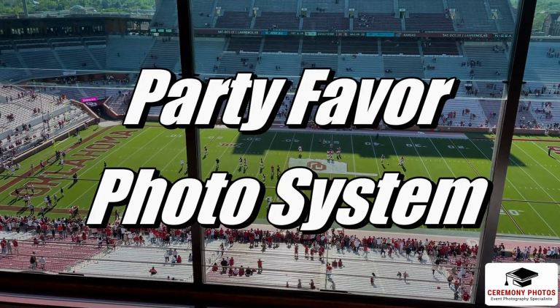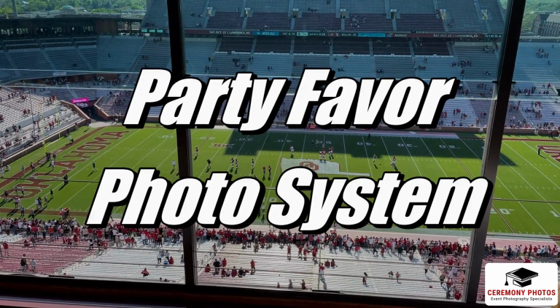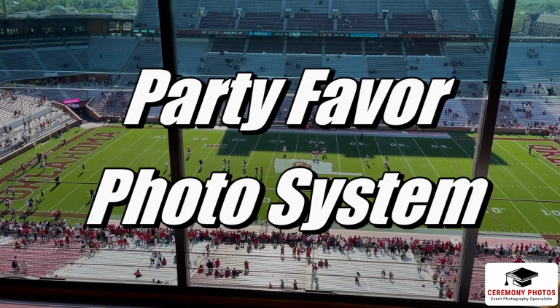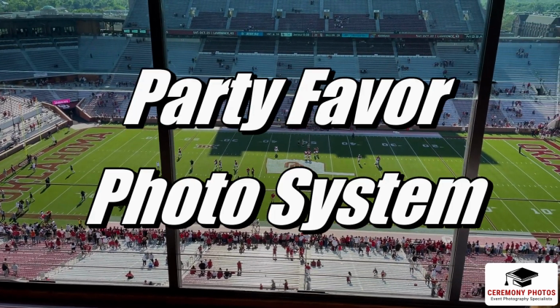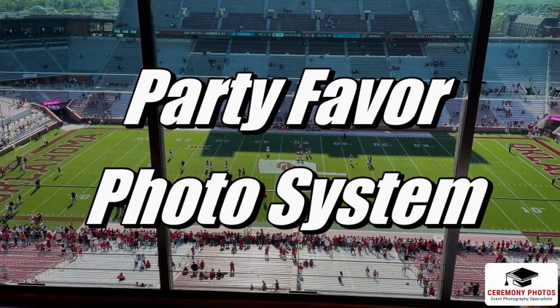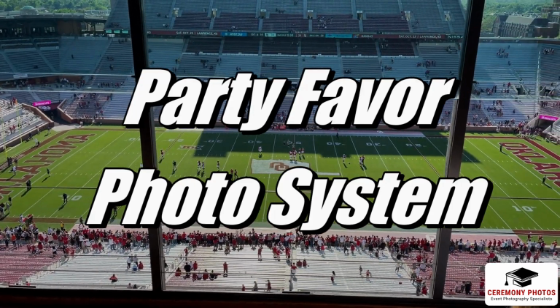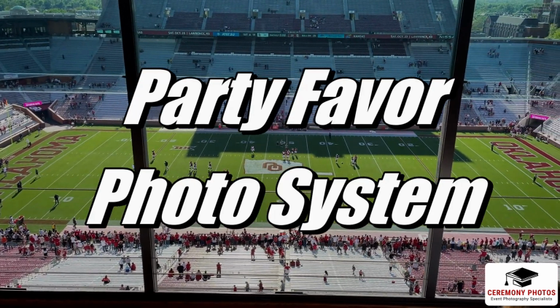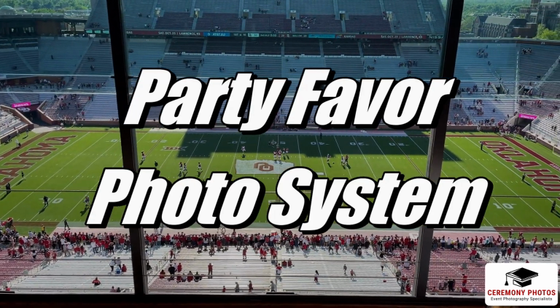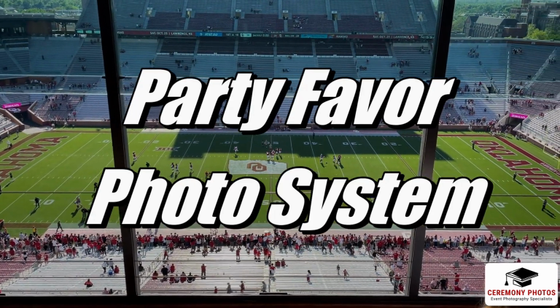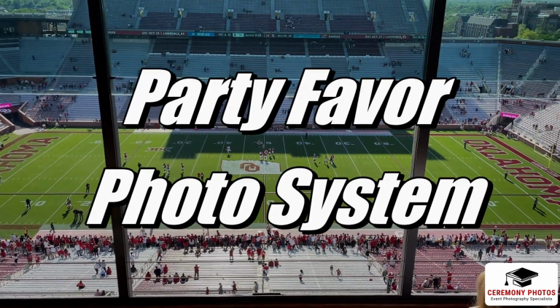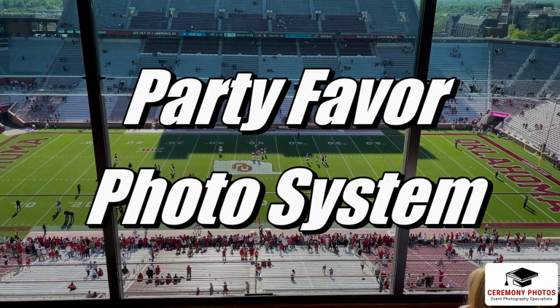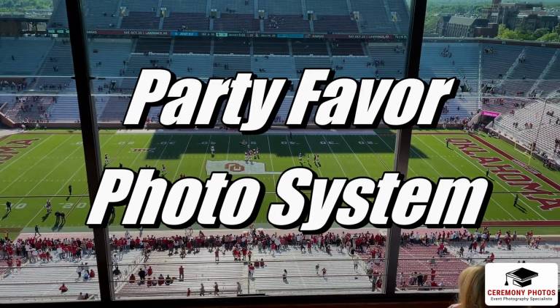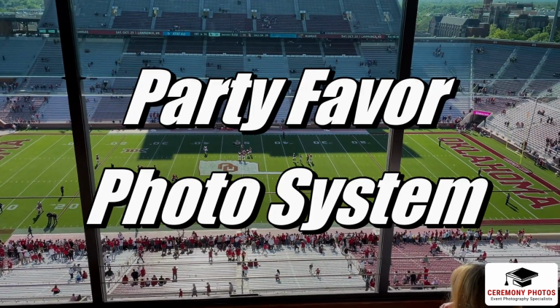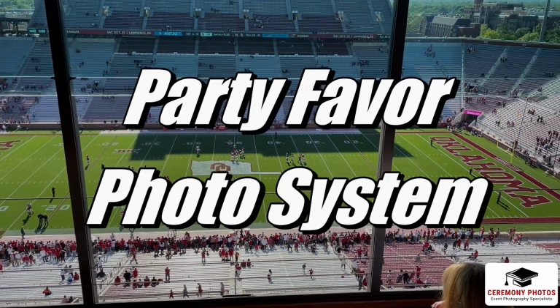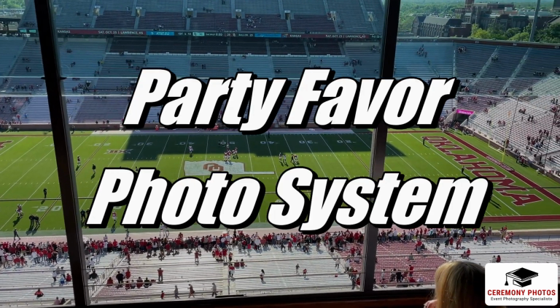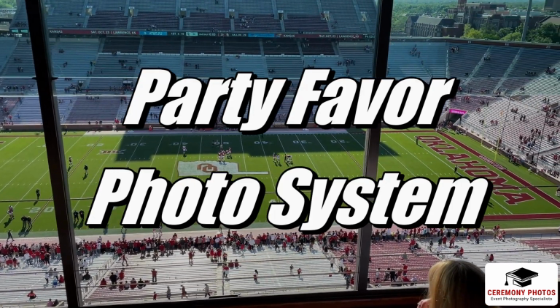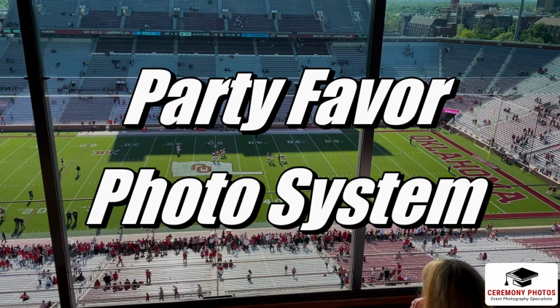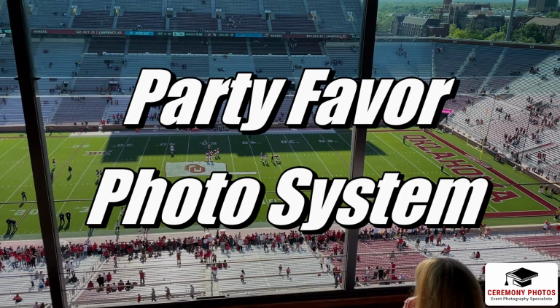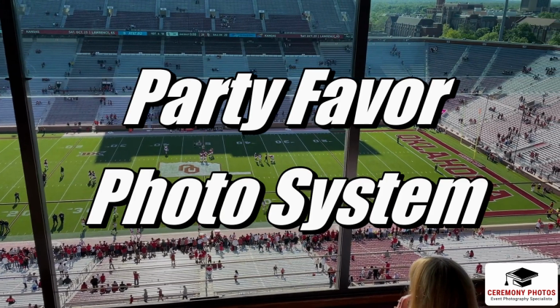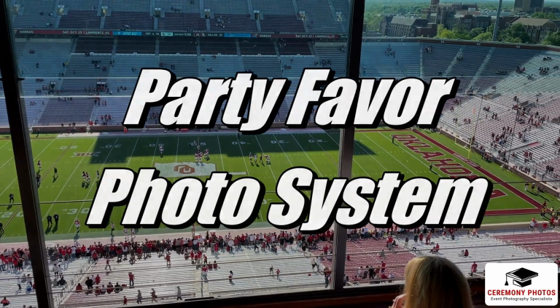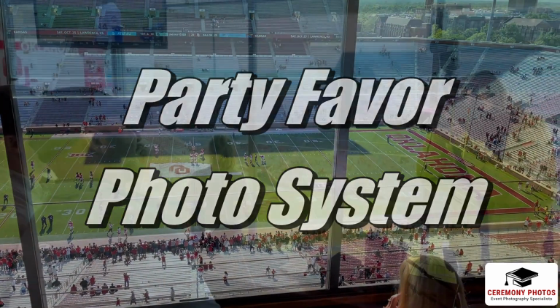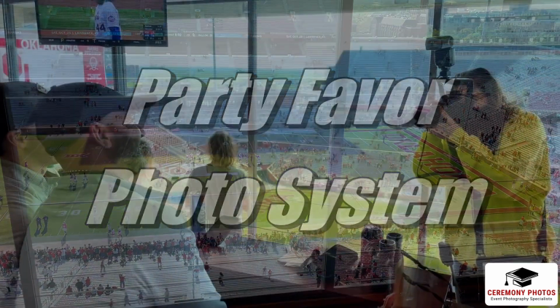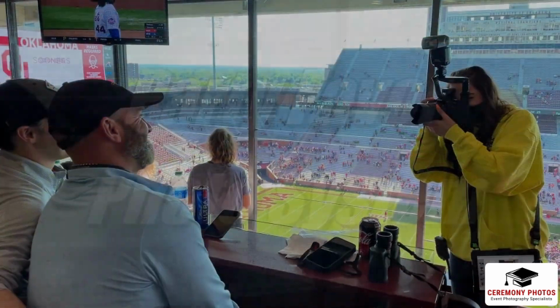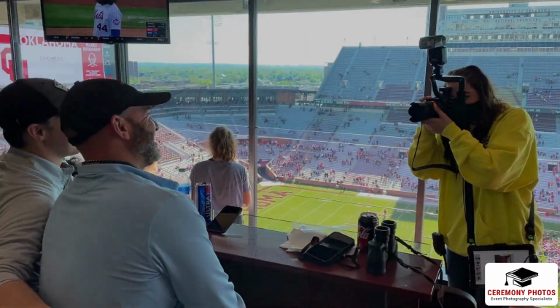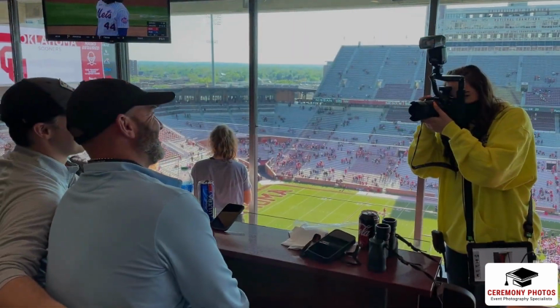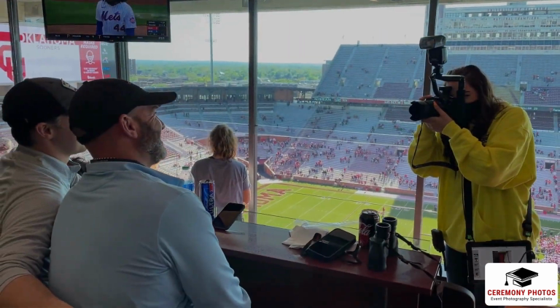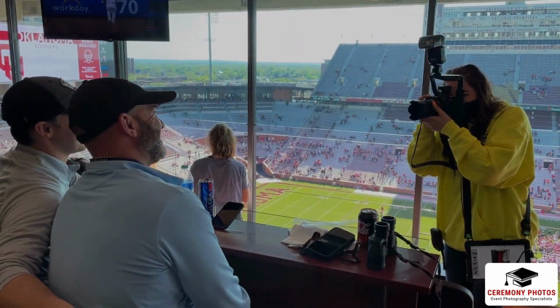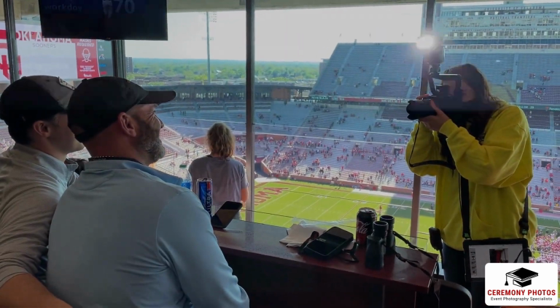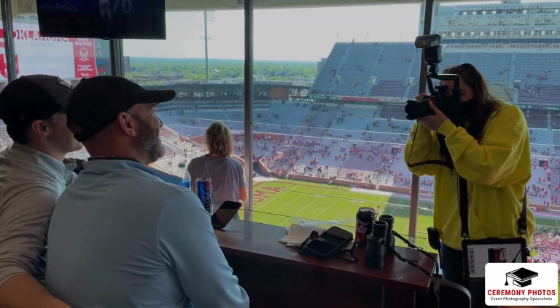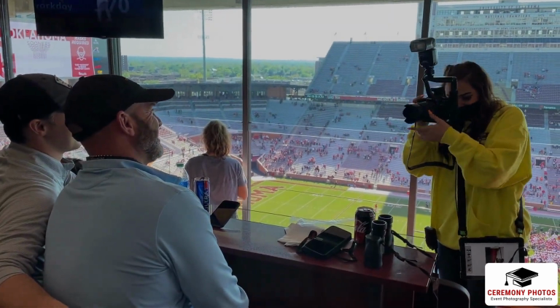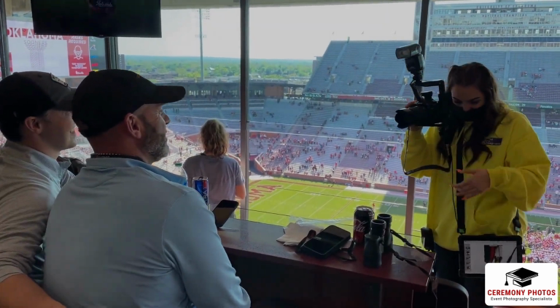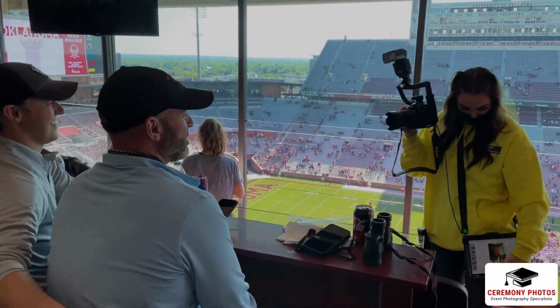Welcome to our Party Favor photo system demonstration. First, the photographer takes the photo.